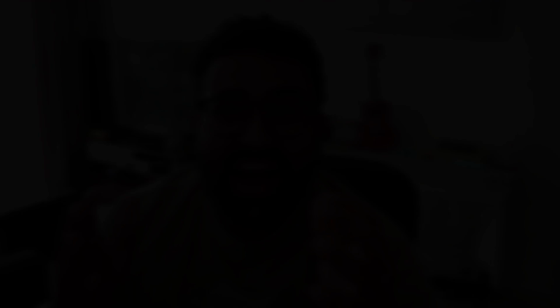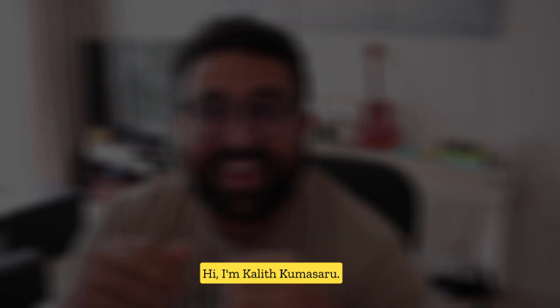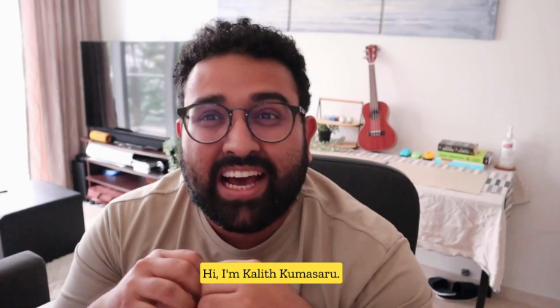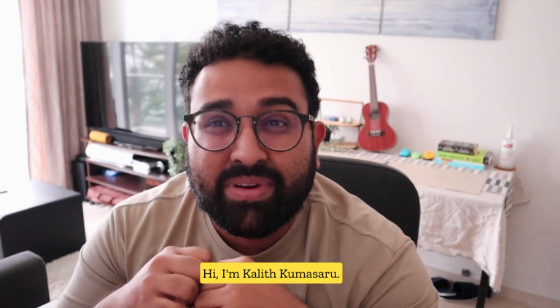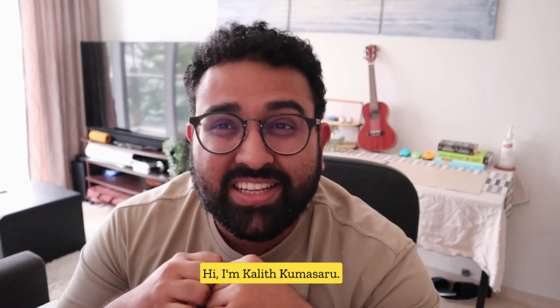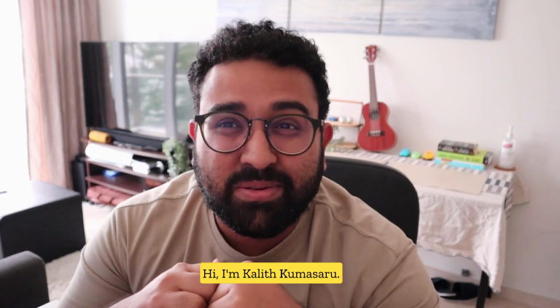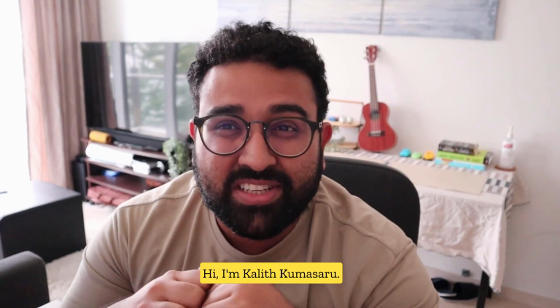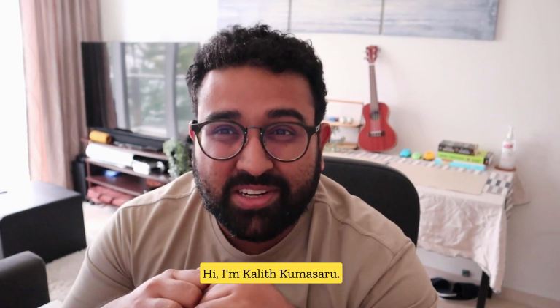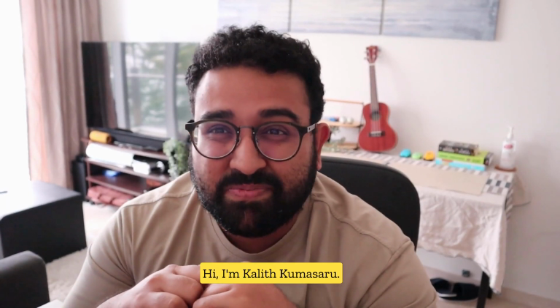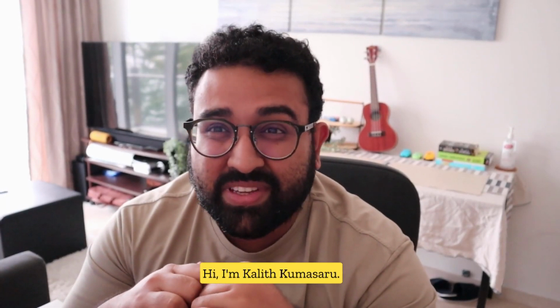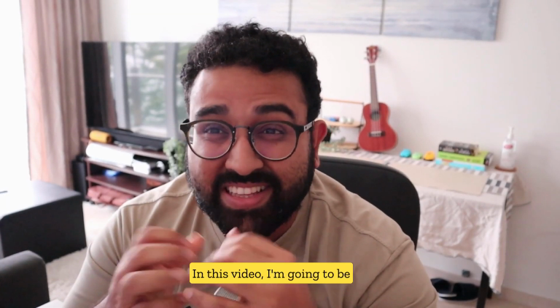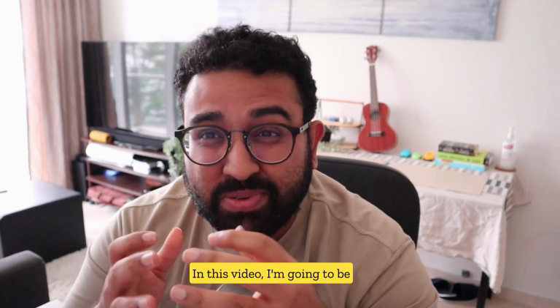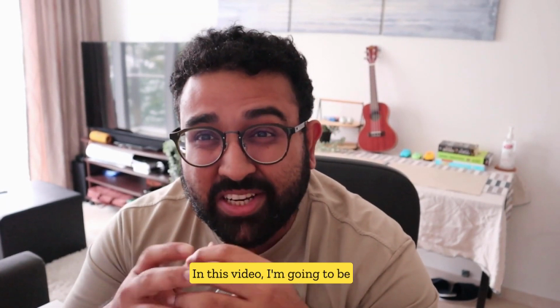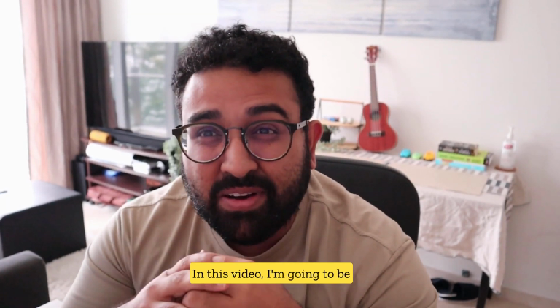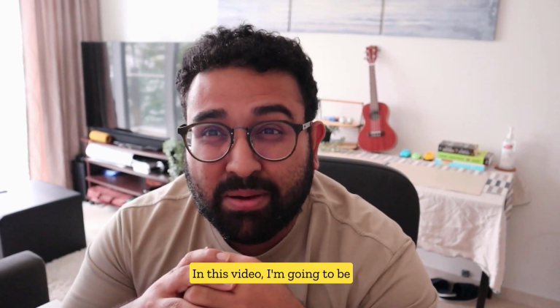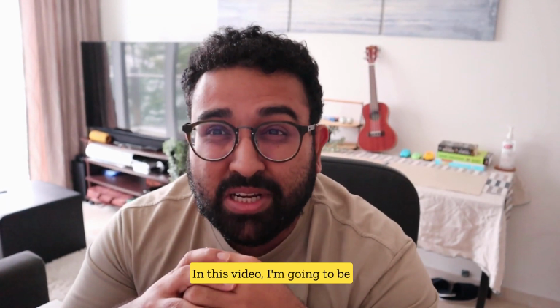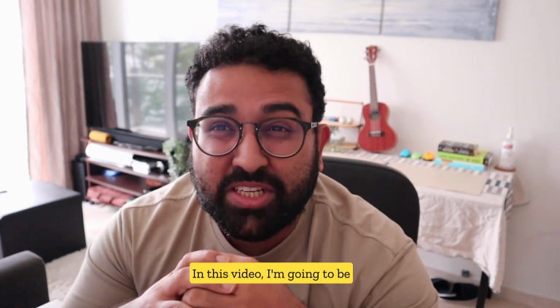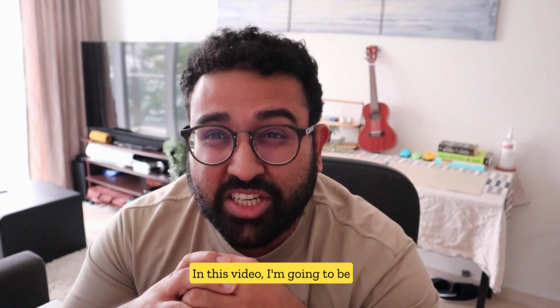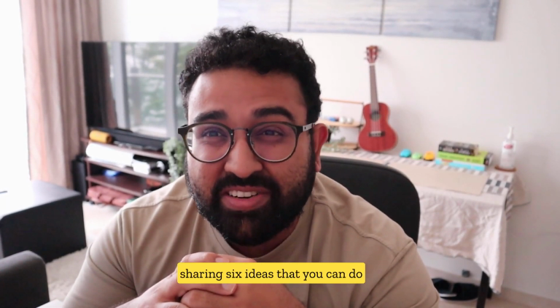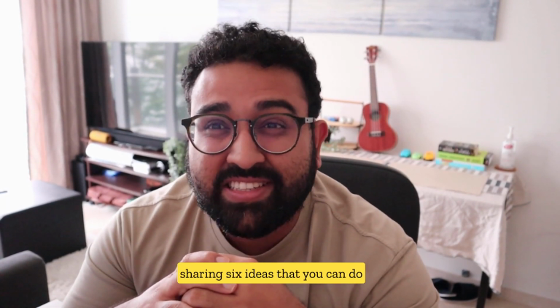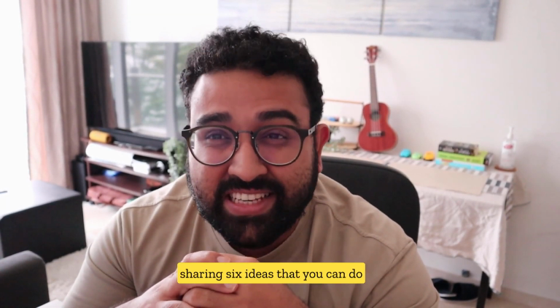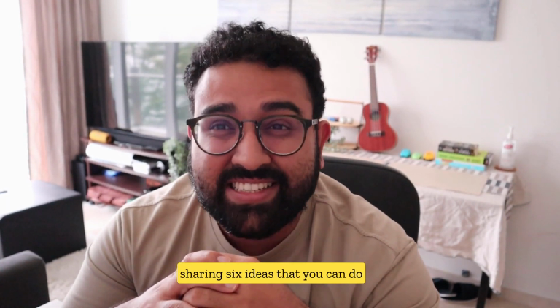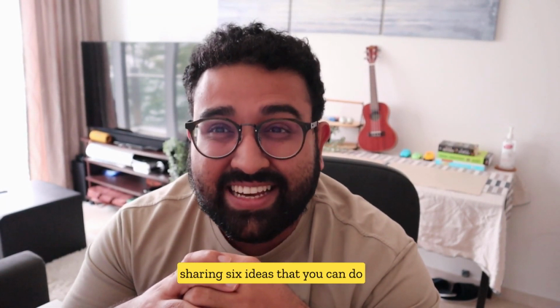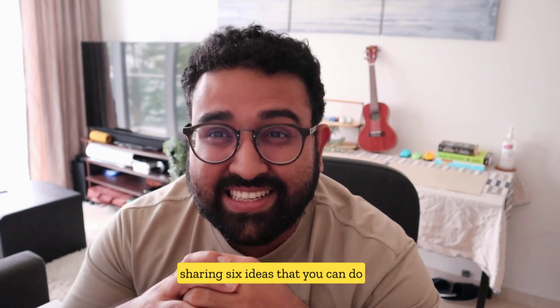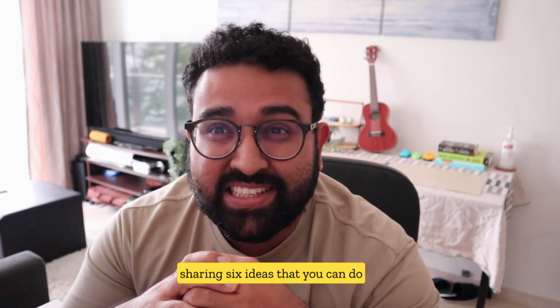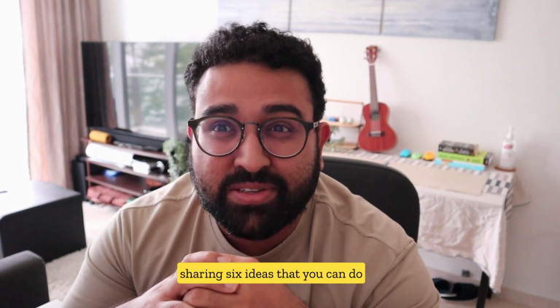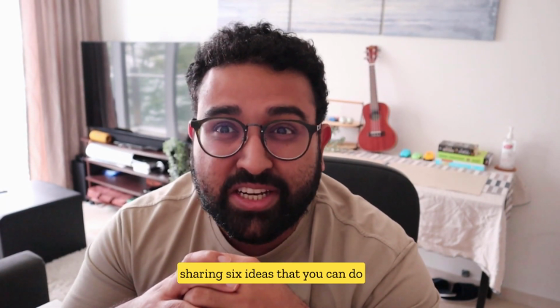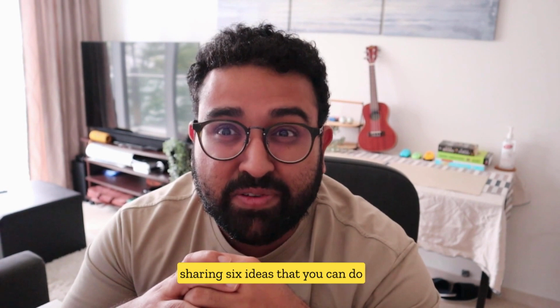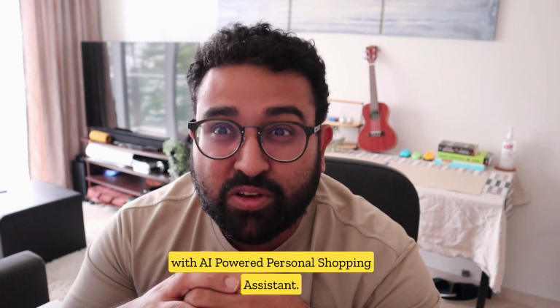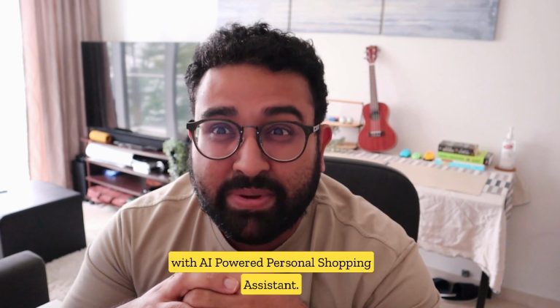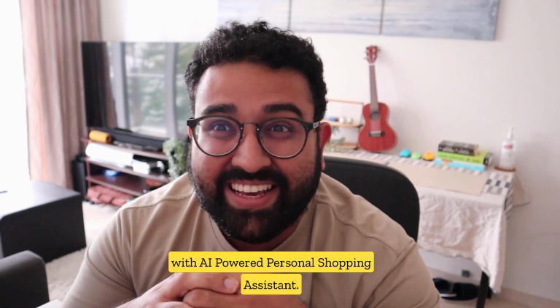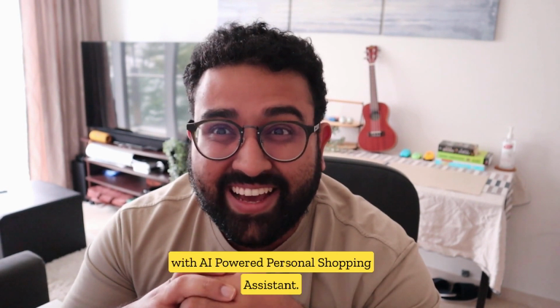Hi, I'm Khalid Kumasaru. In this video, I'm going to be sharing six ideas that you can do with OpenAI.